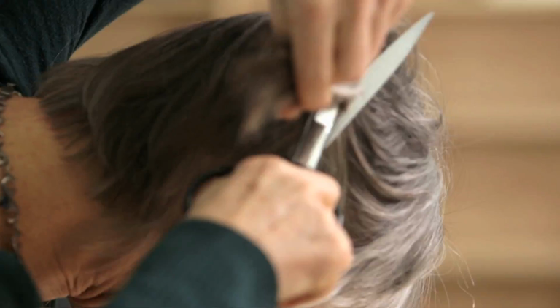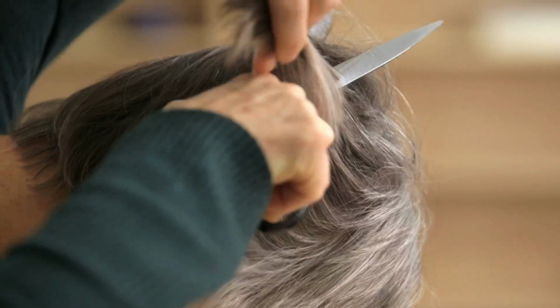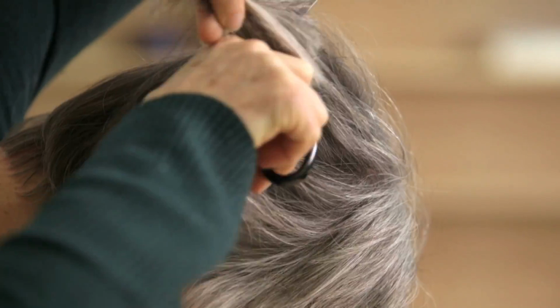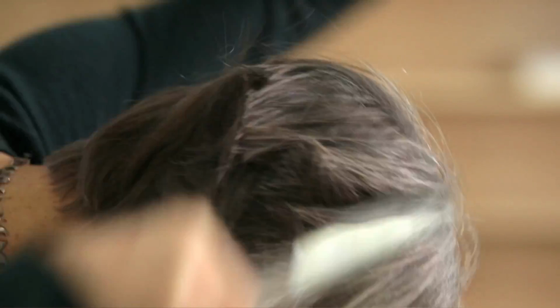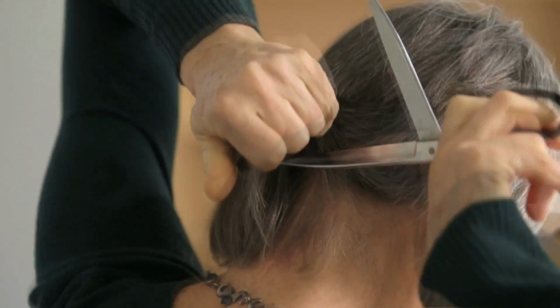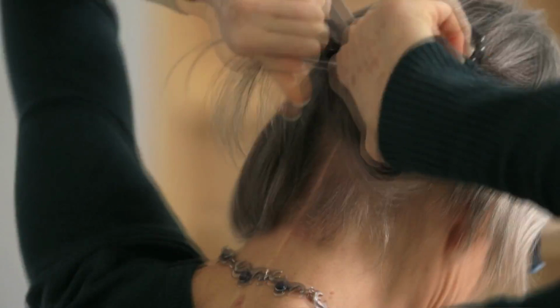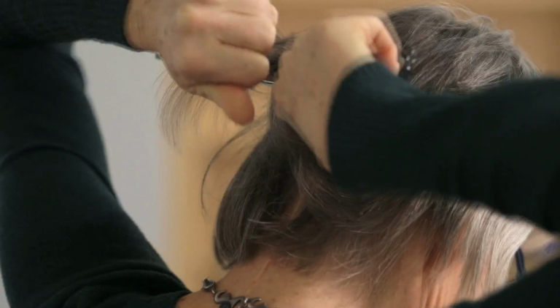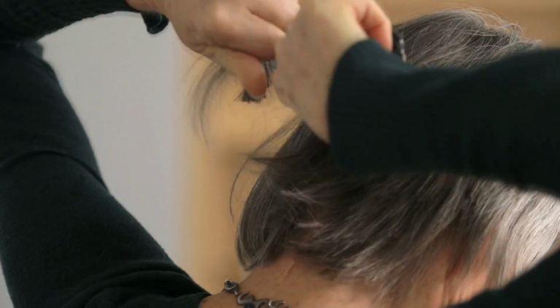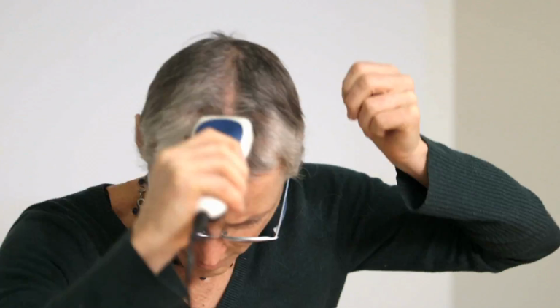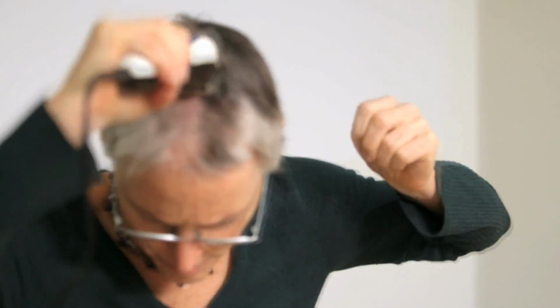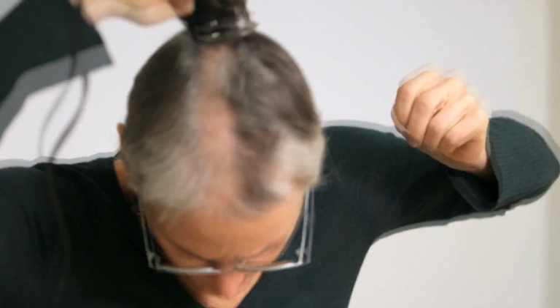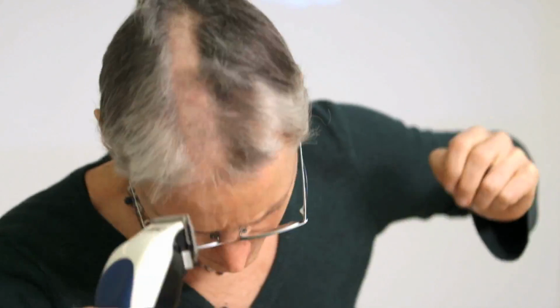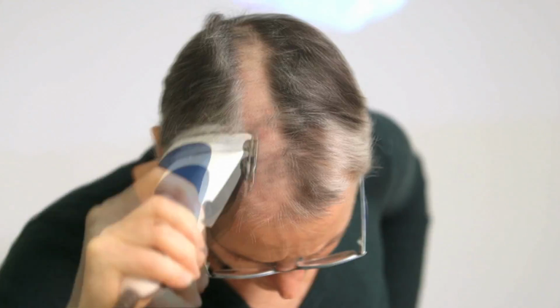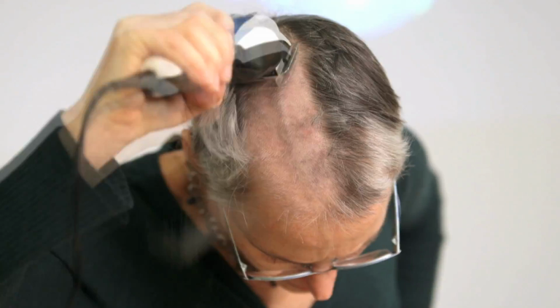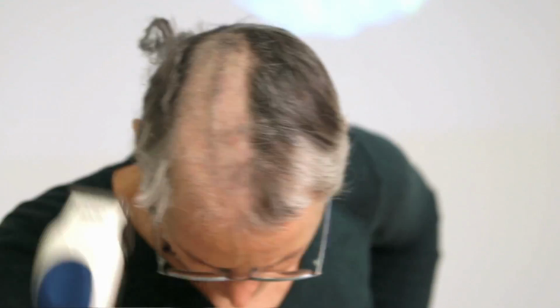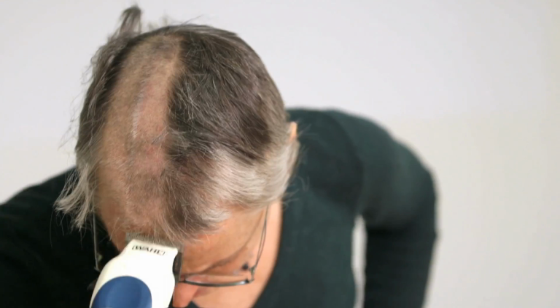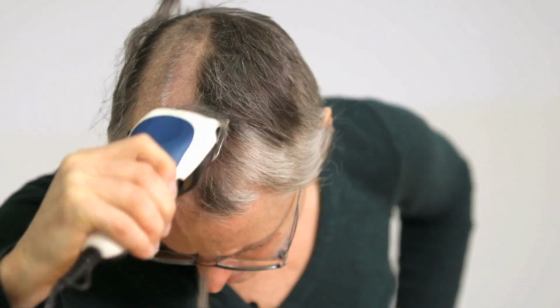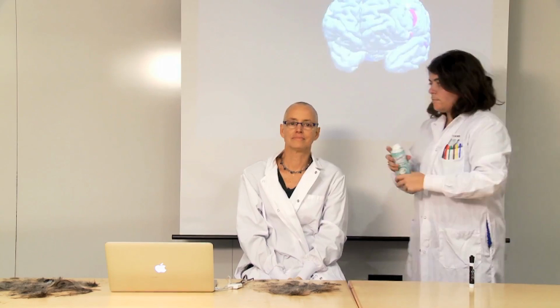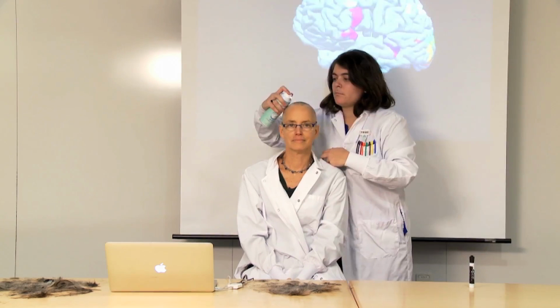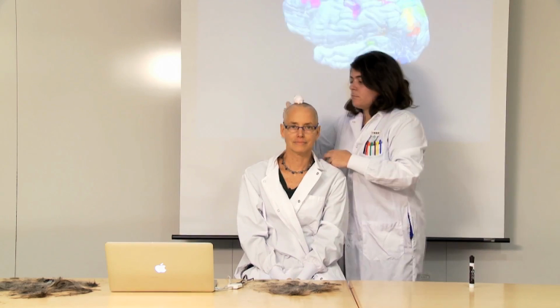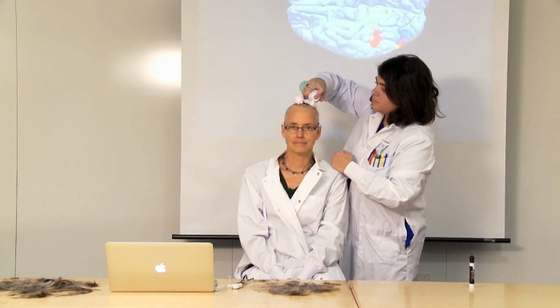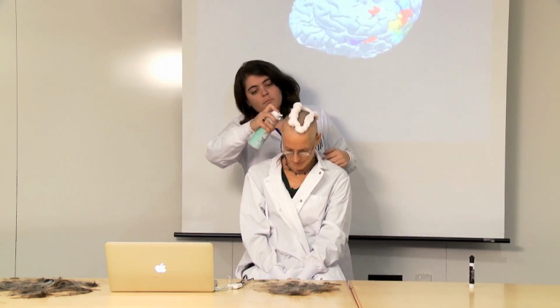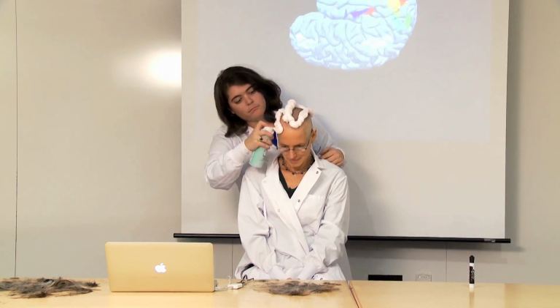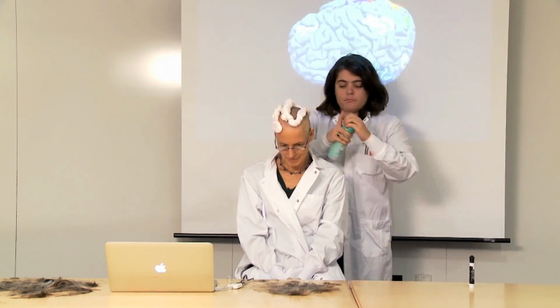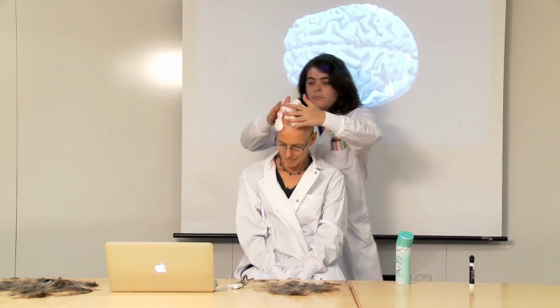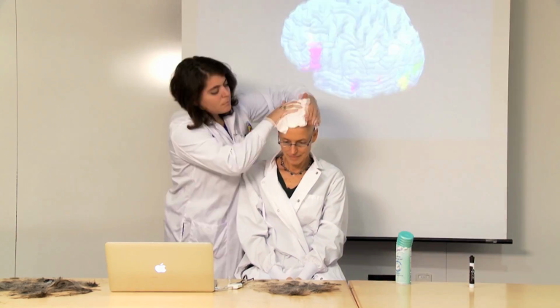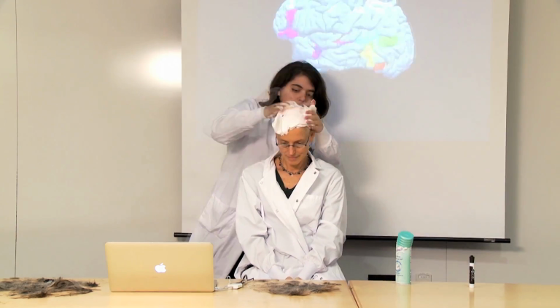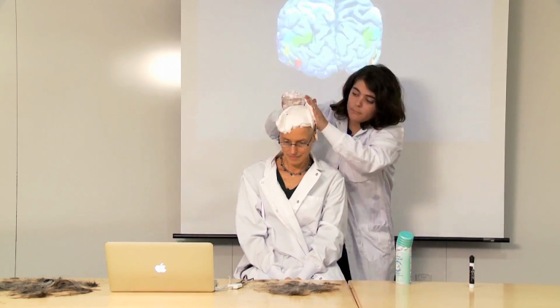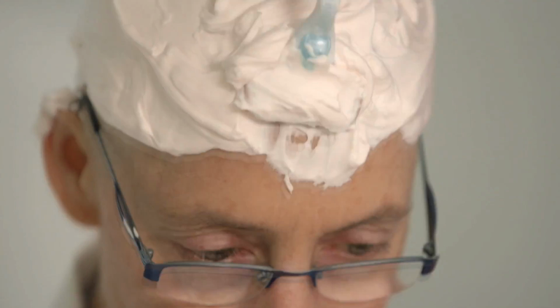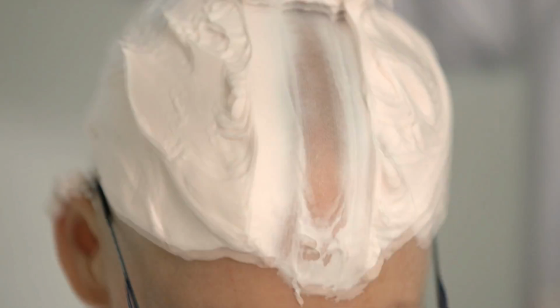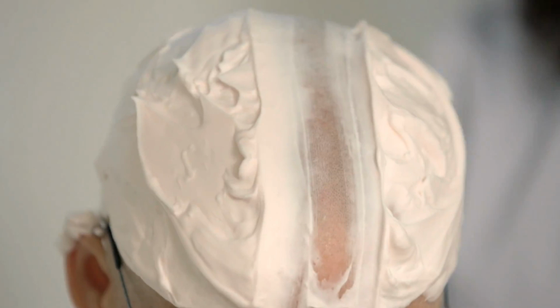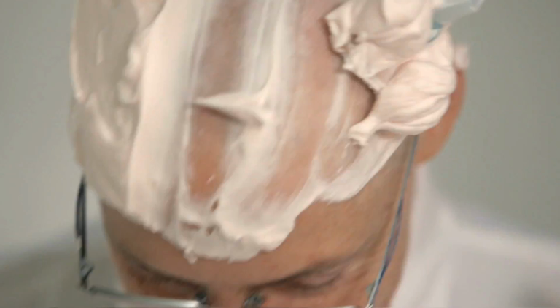Now, once we get a less obstructed view of my head, I'm going to show you where each of those brain regions is on my scalp.